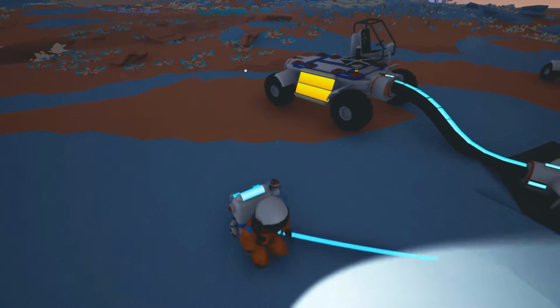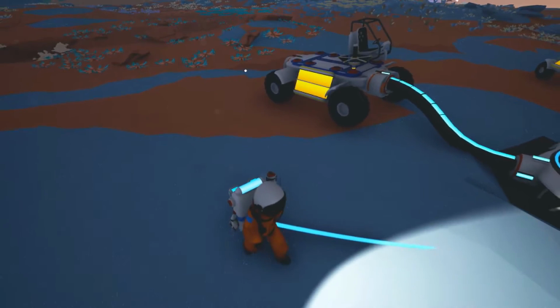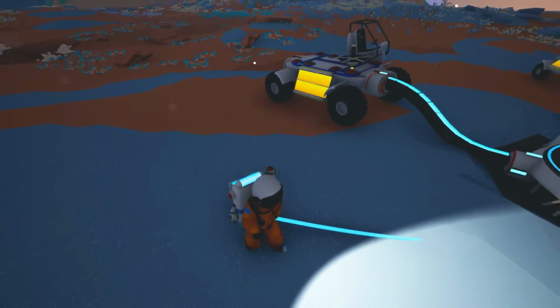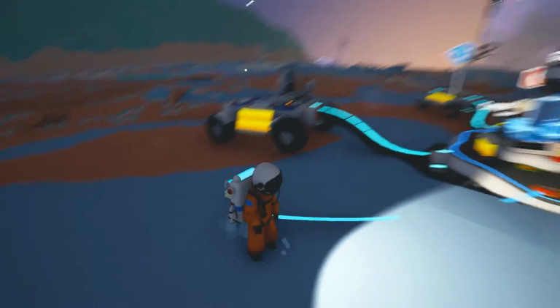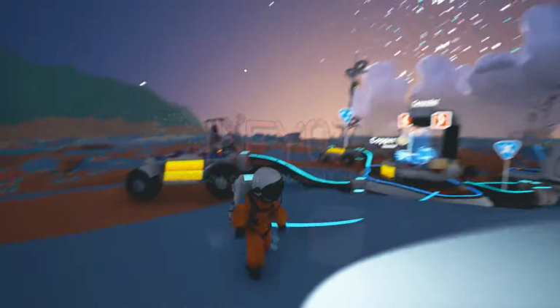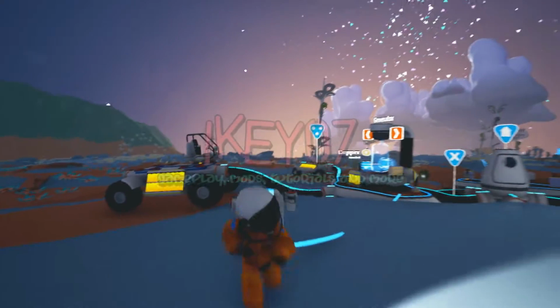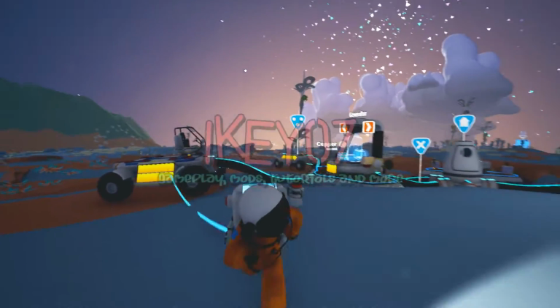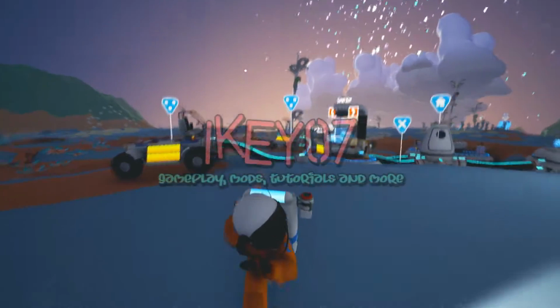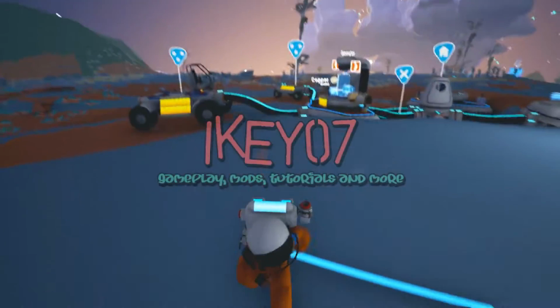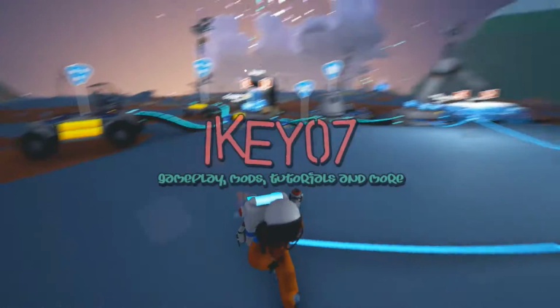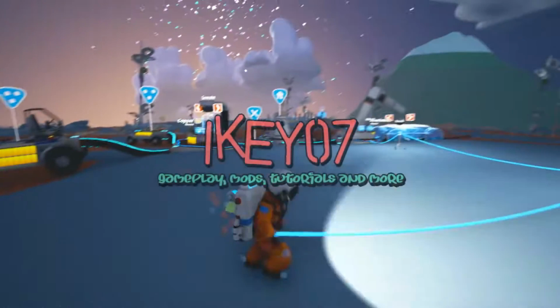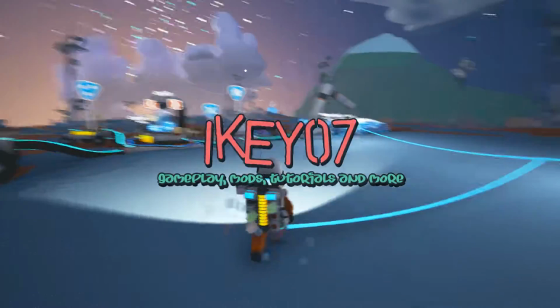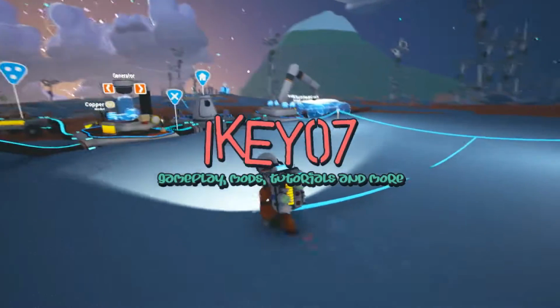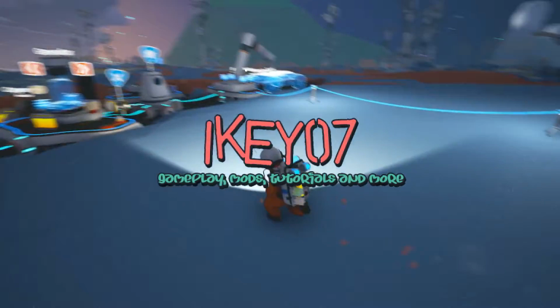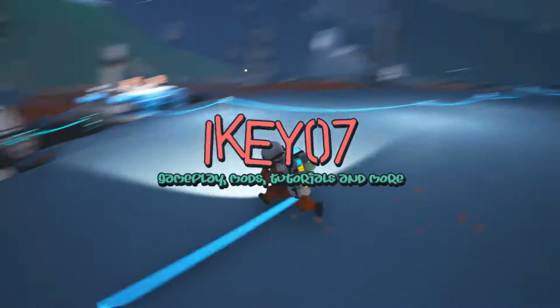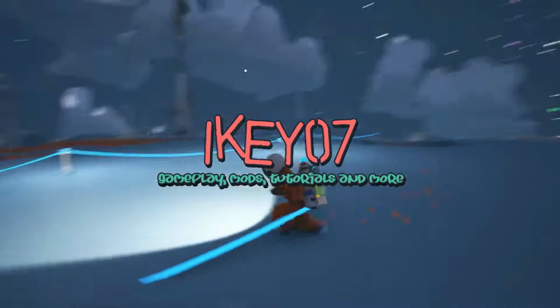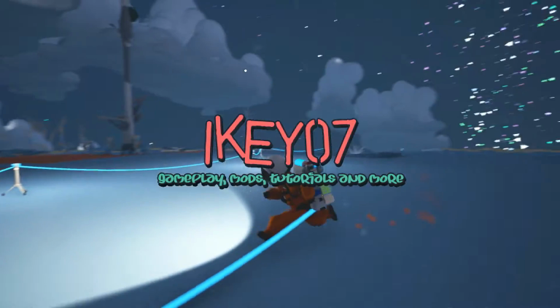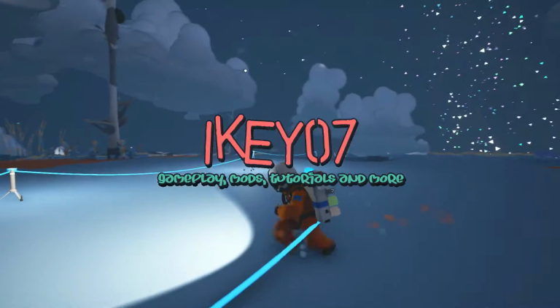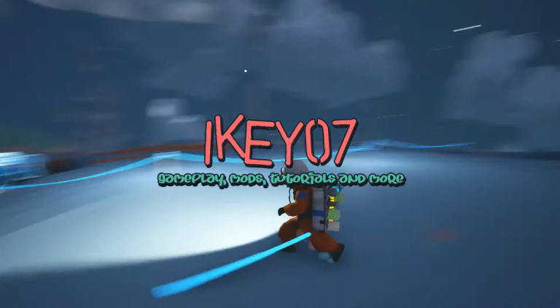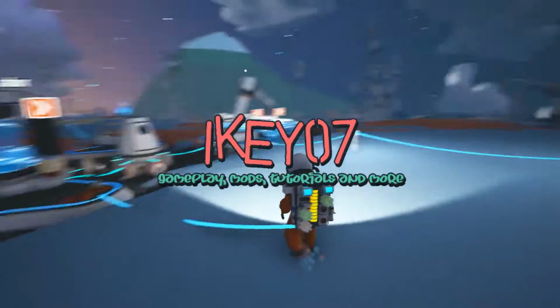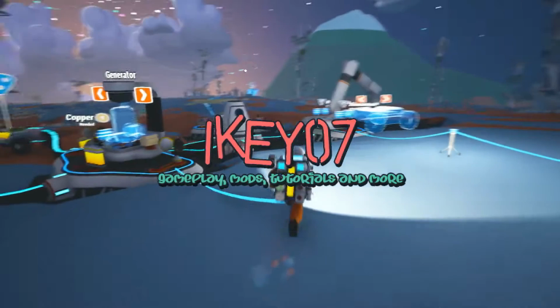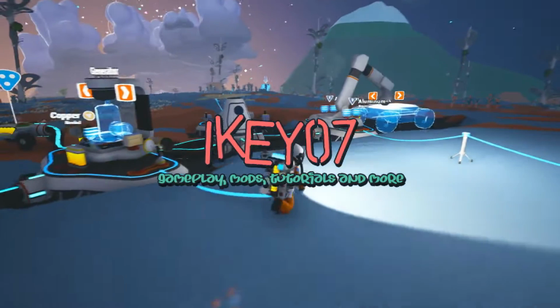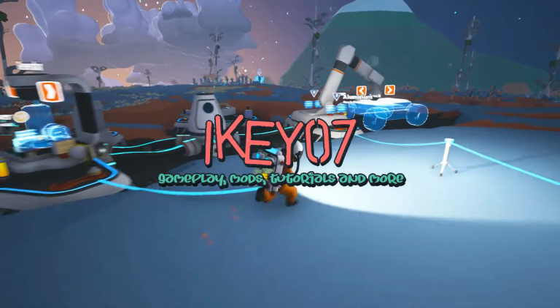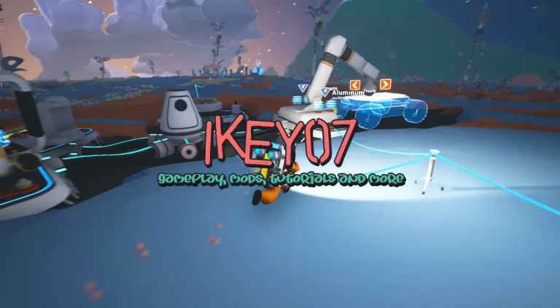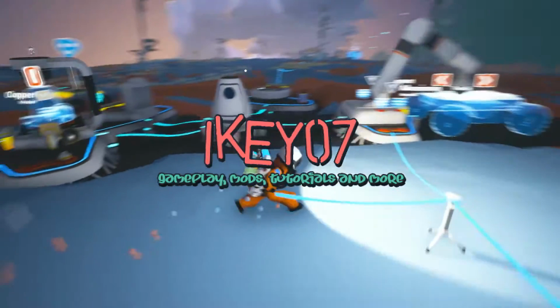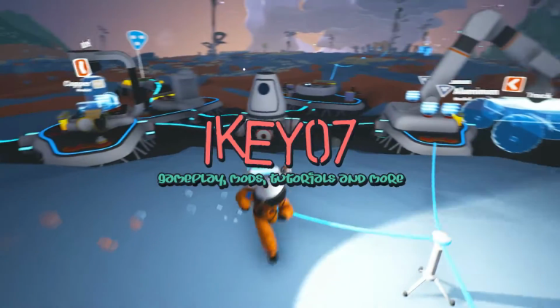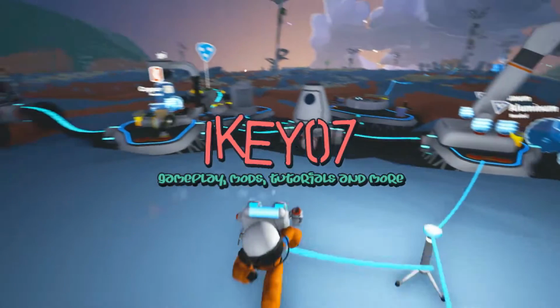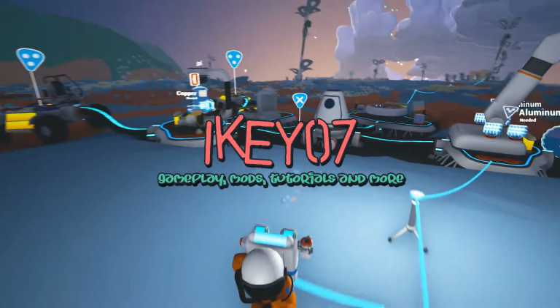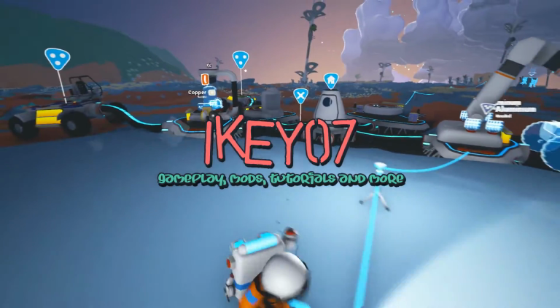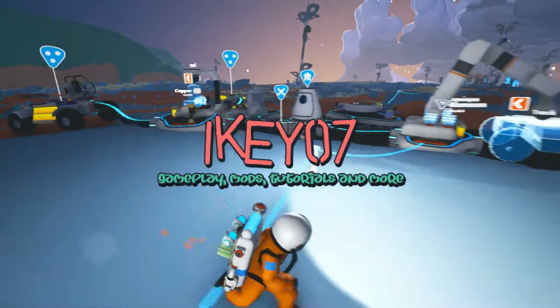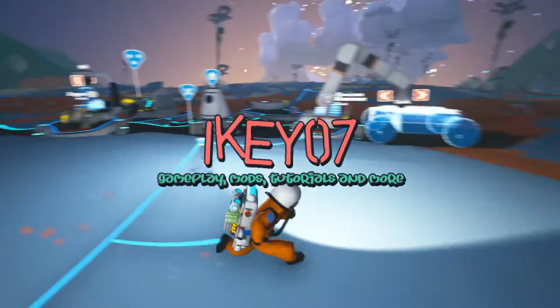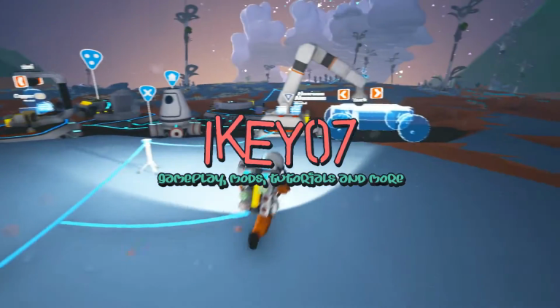So let's see what we made in this episode. We have power, we have two rovers — which I didn't expect to make. We have a generator, rover, printer, and an extra oxygen bar. I guess I'll end this episode here while it's all good. Thank you for watching — leave a like, subscribe if you want to see more Astroneer series, and I'll see you in the next video. Bye!